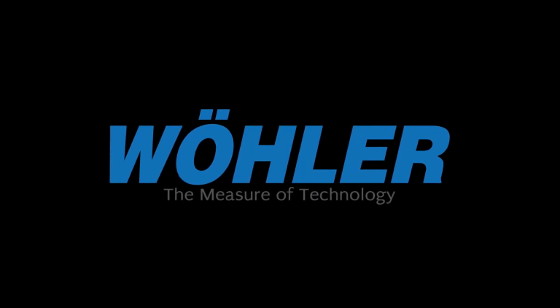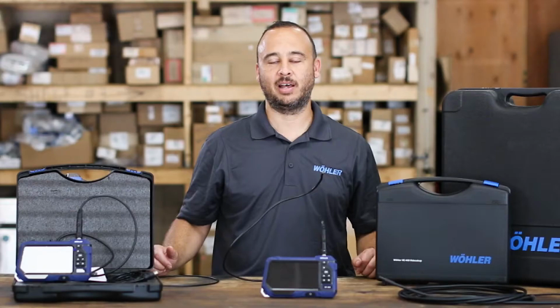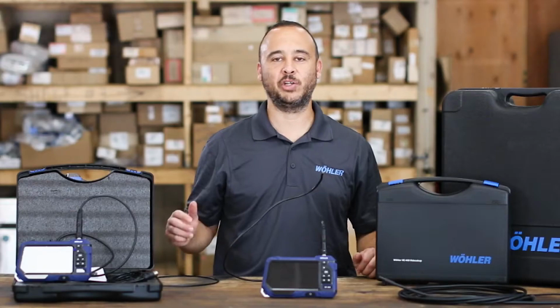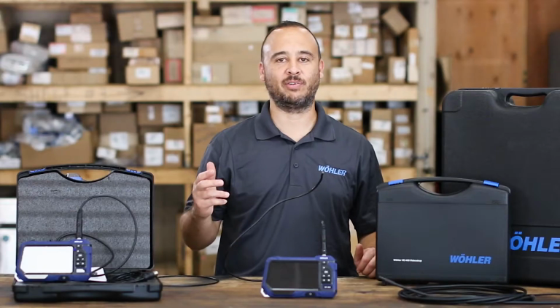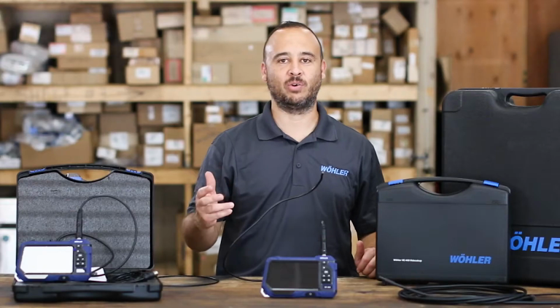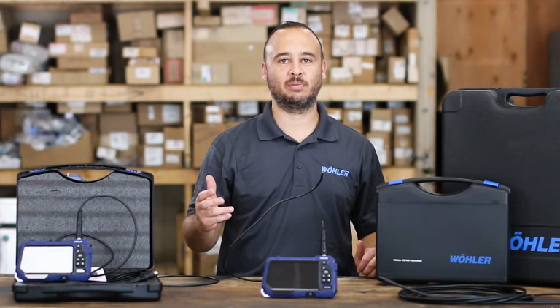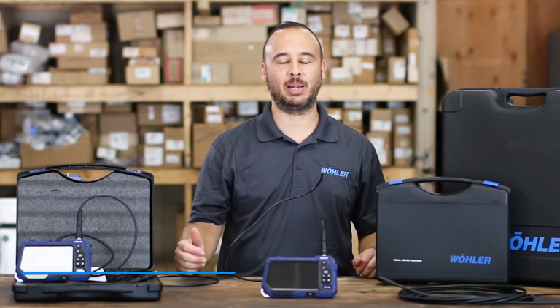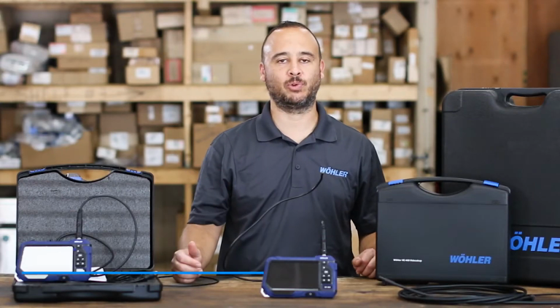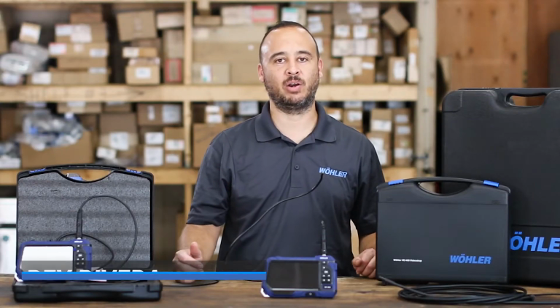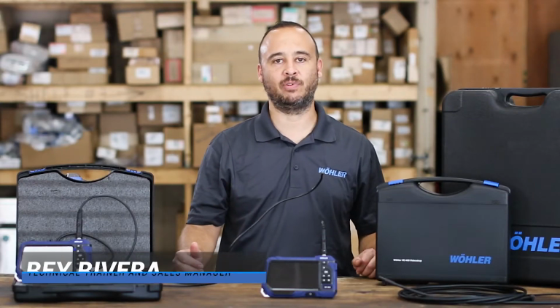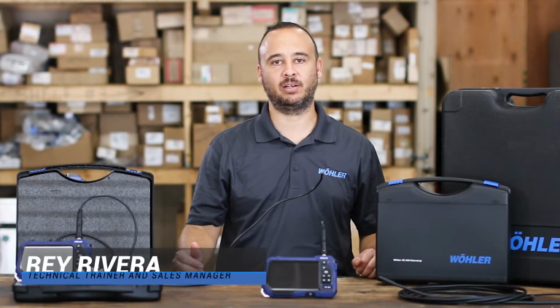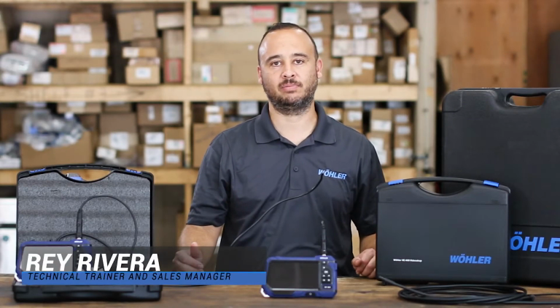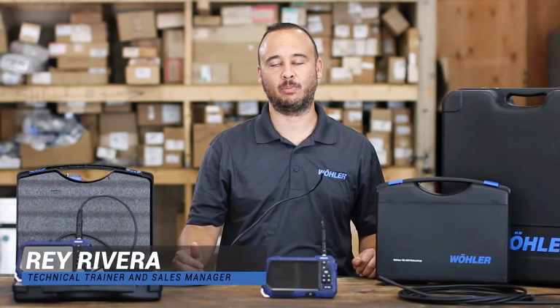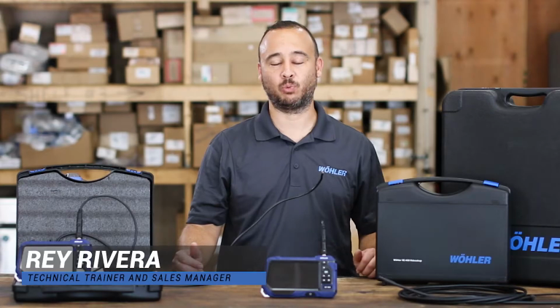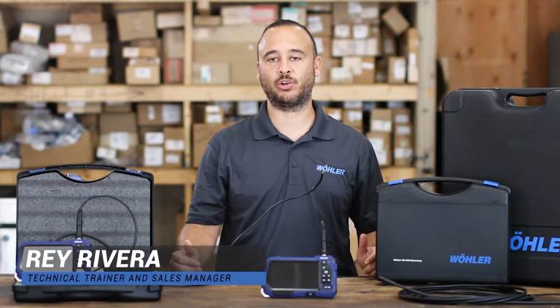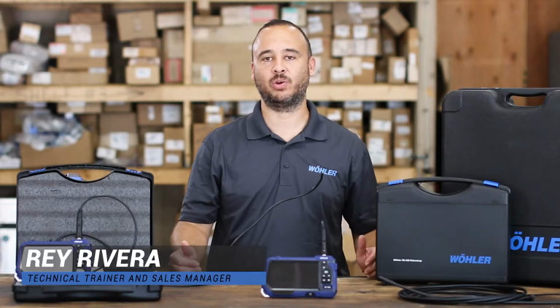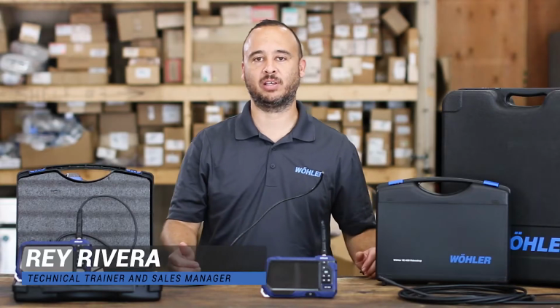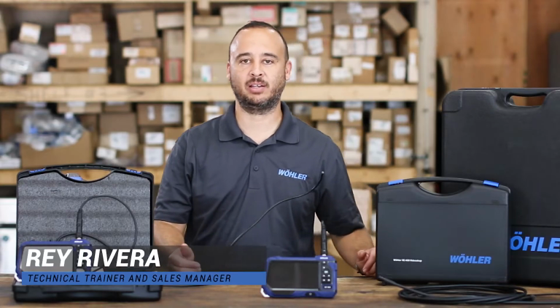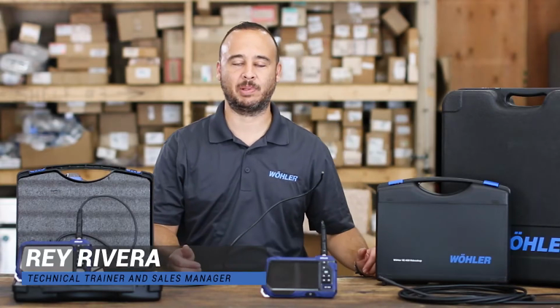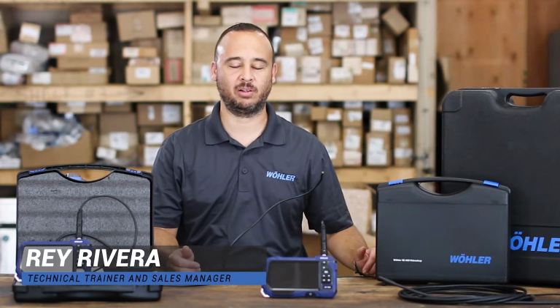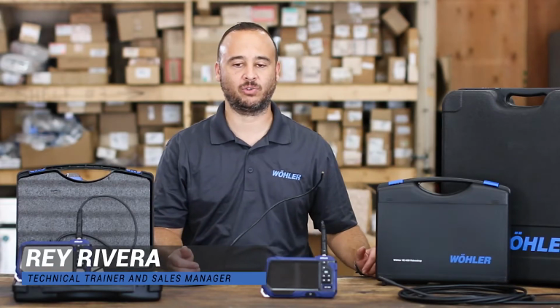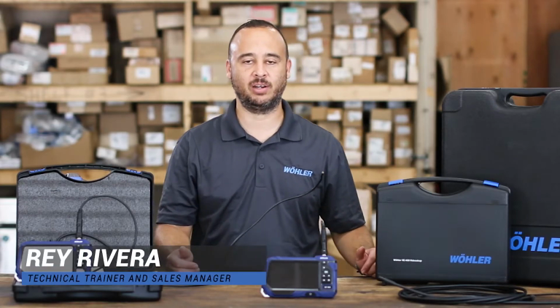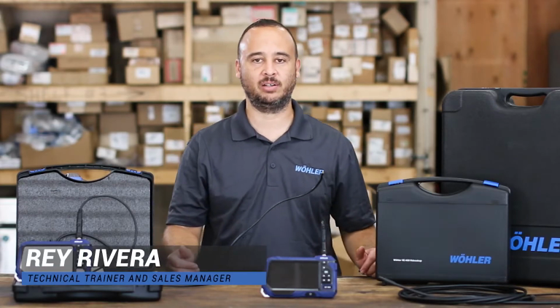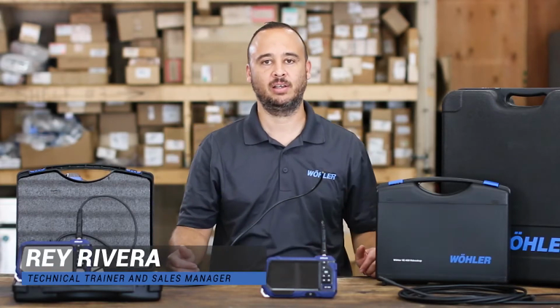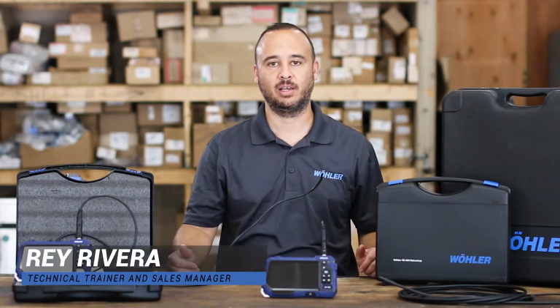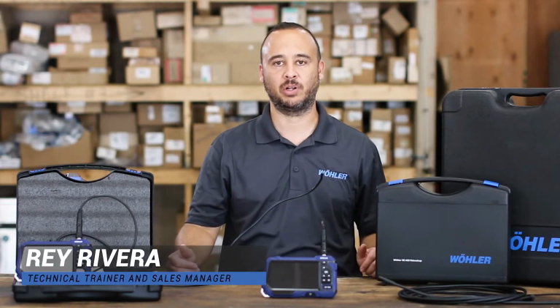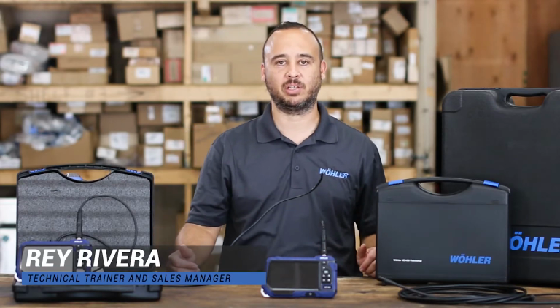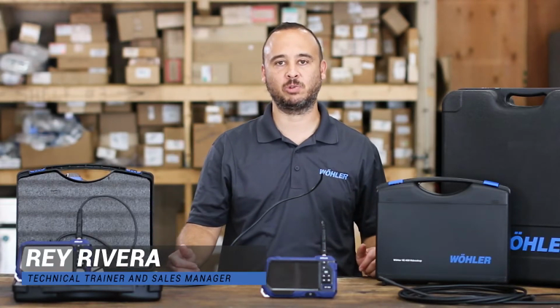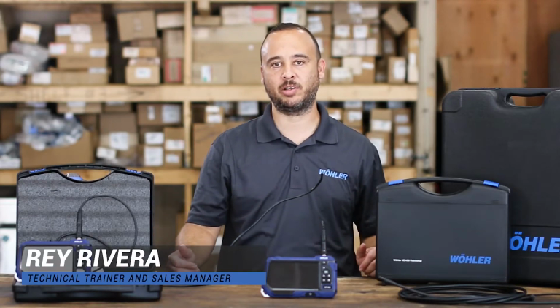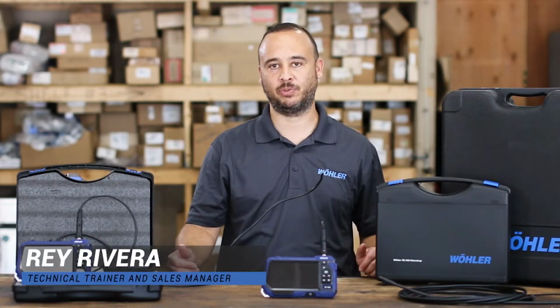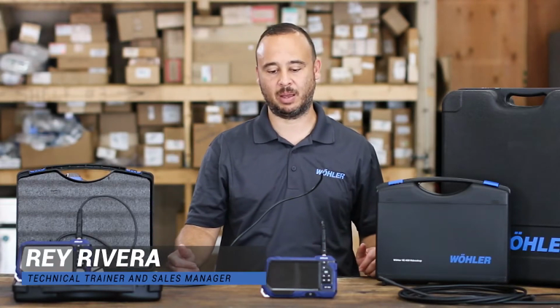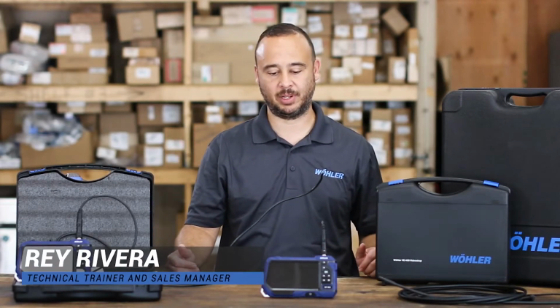How are you doing everyone? My name is Ray Rivera. I'm with Bowler USA. I'm a technical trainer and one of the sales managers for the company.